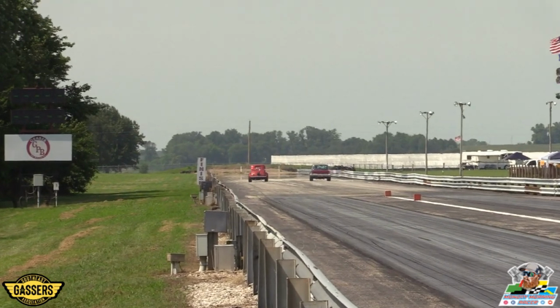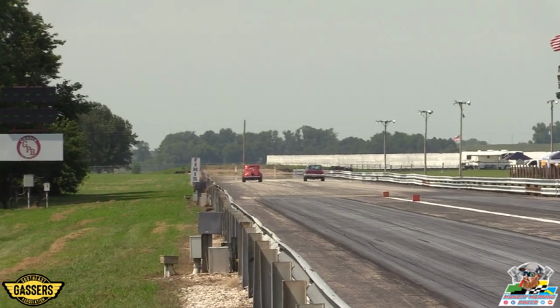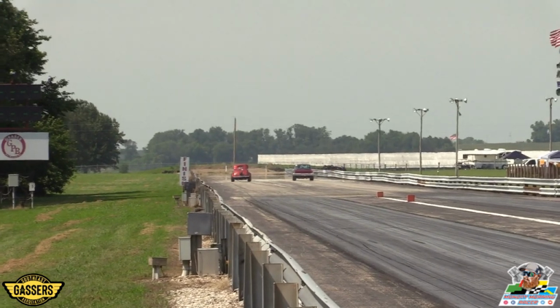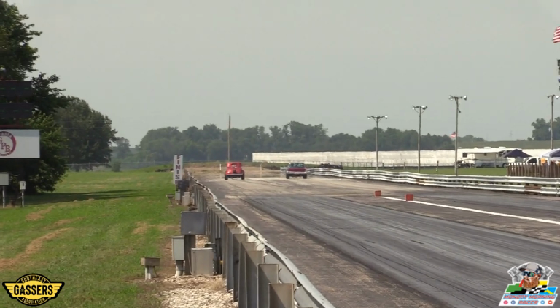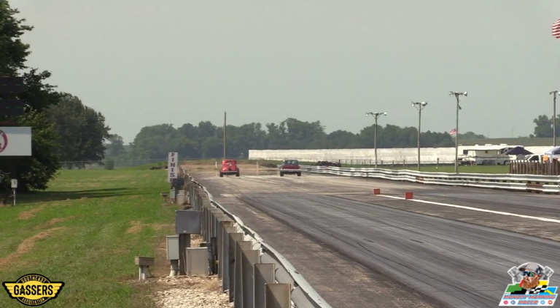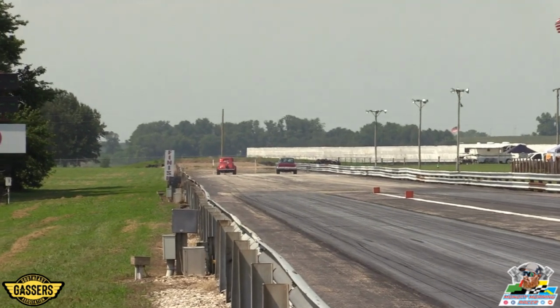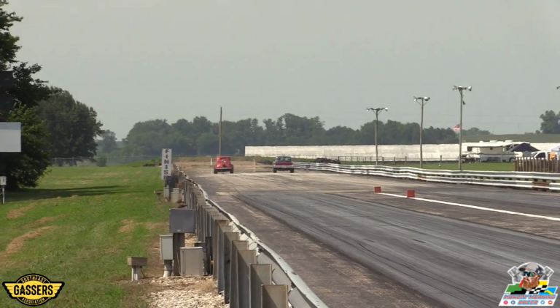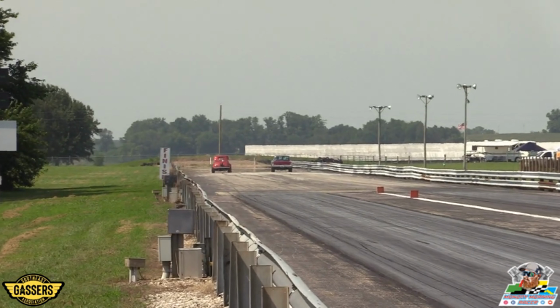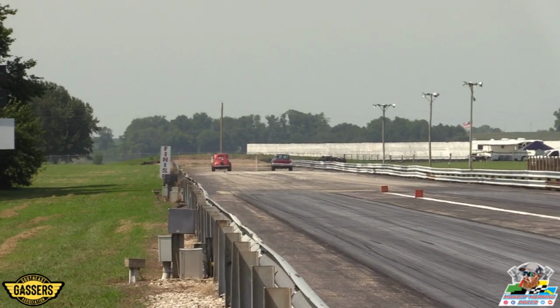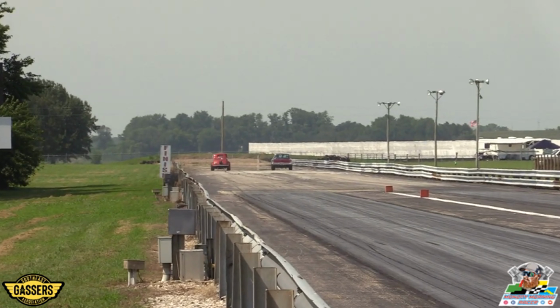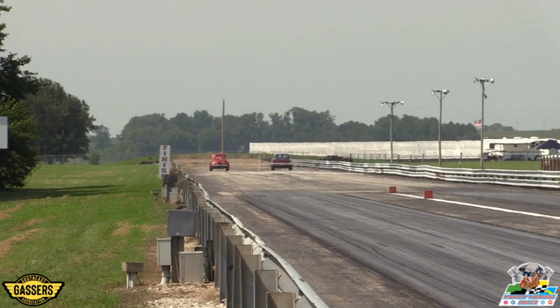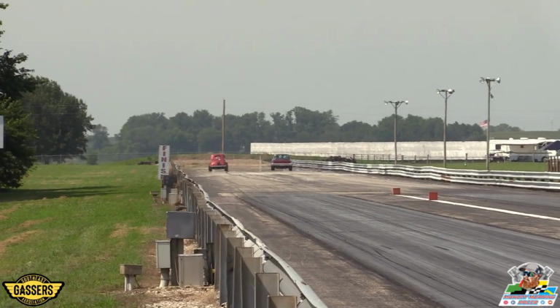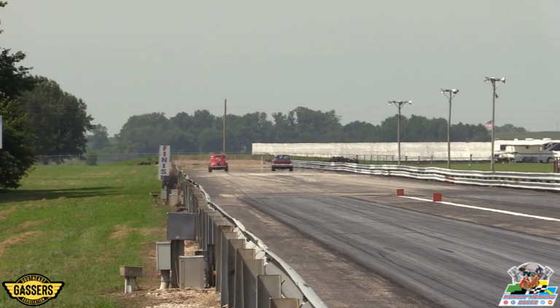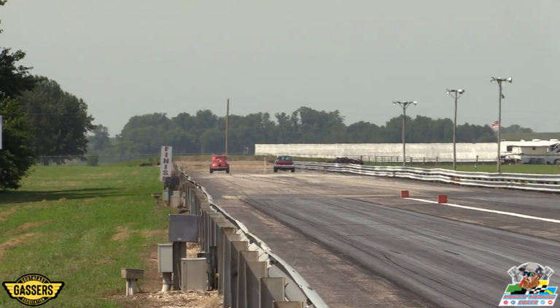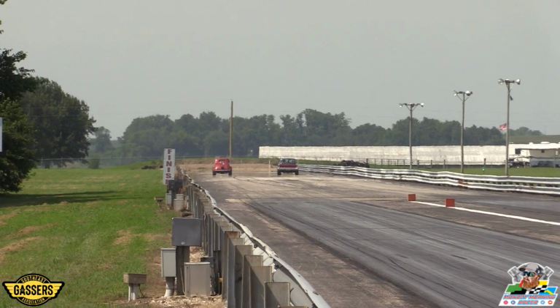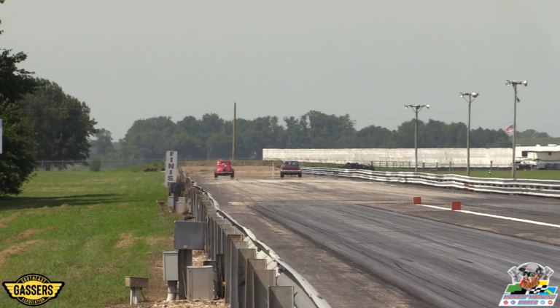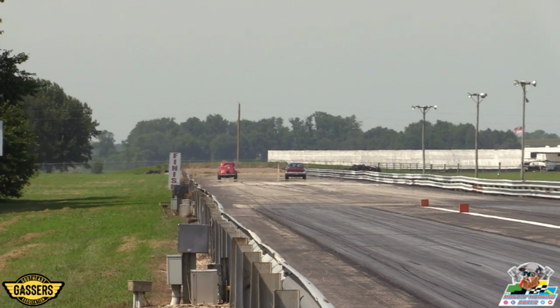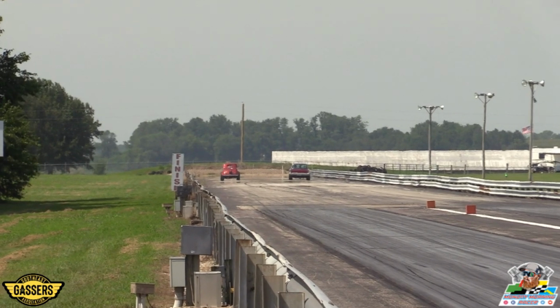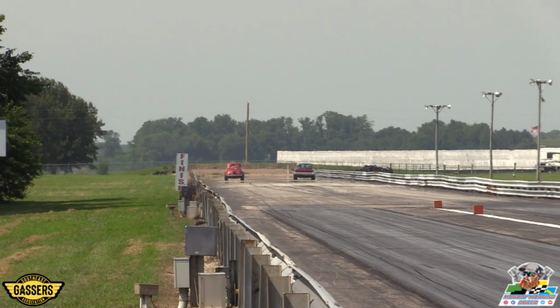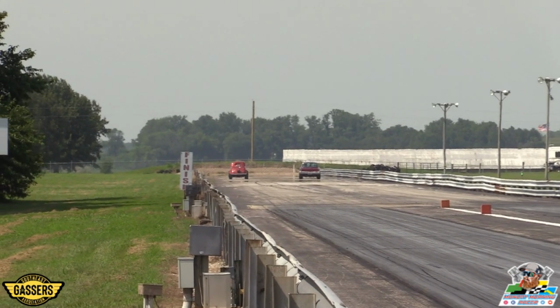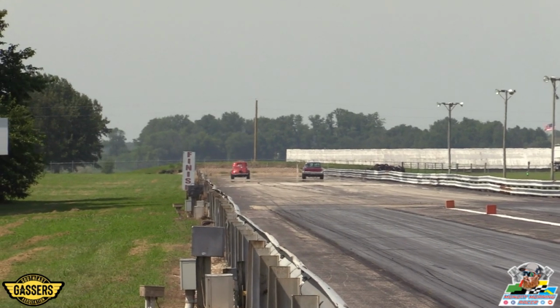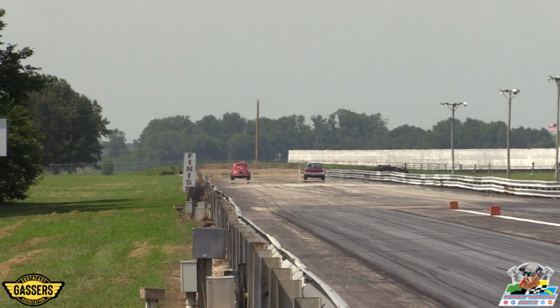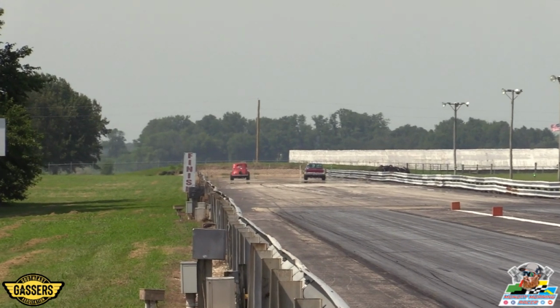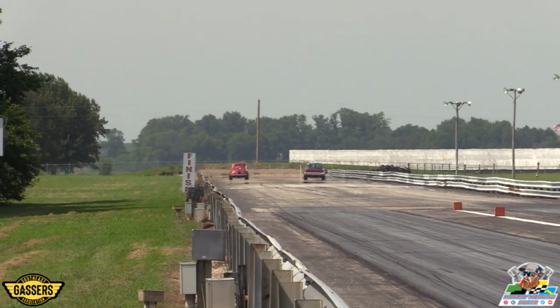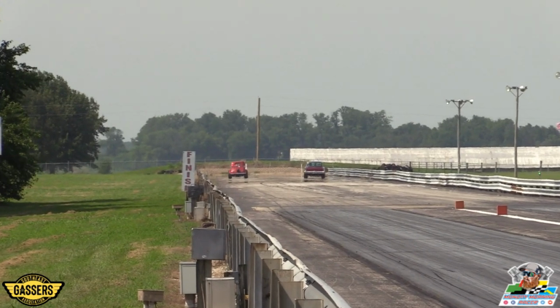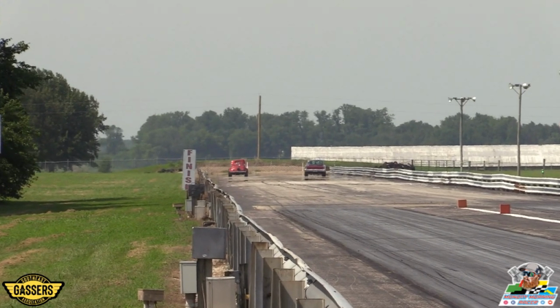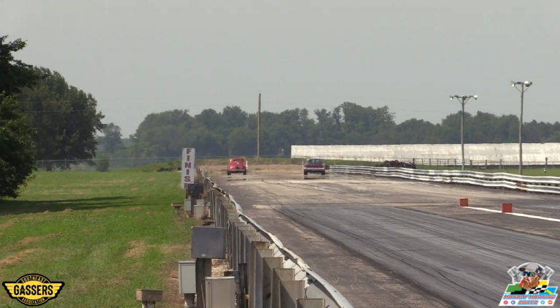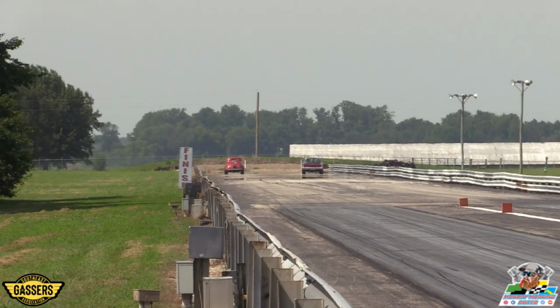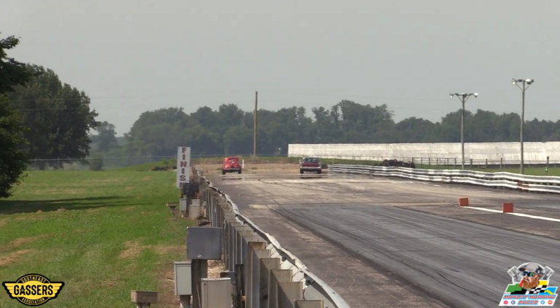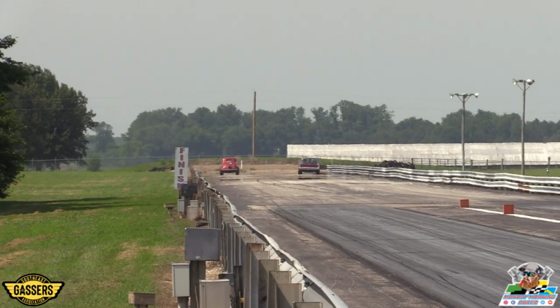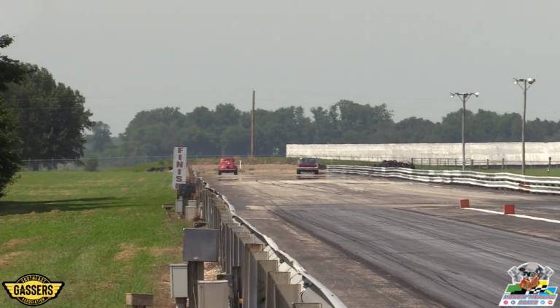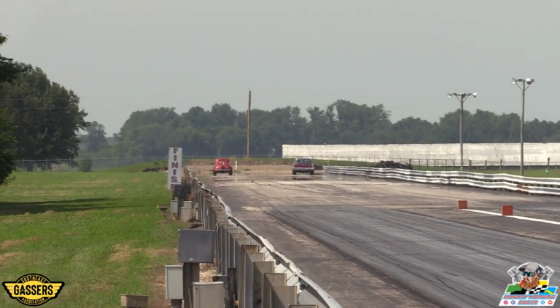That's what ABS is all about. Christopher taking the win over Rob Walker right there.